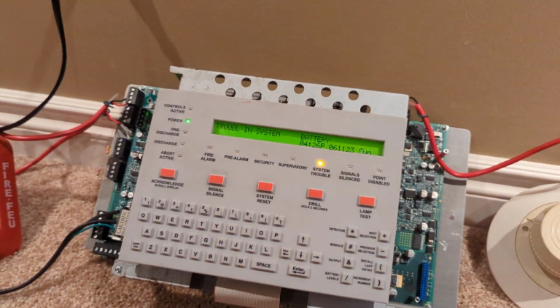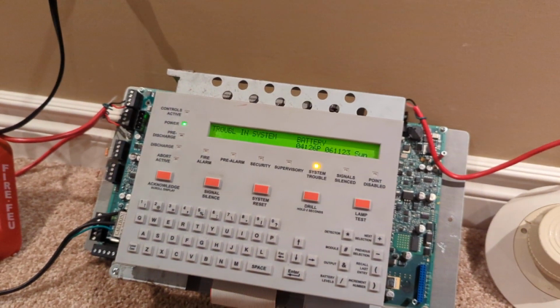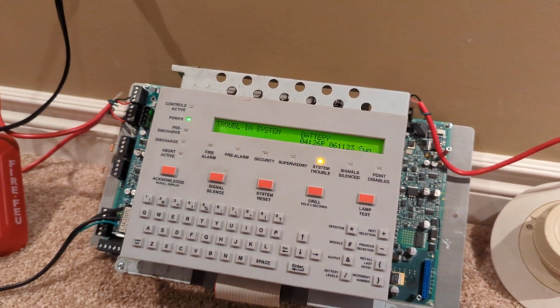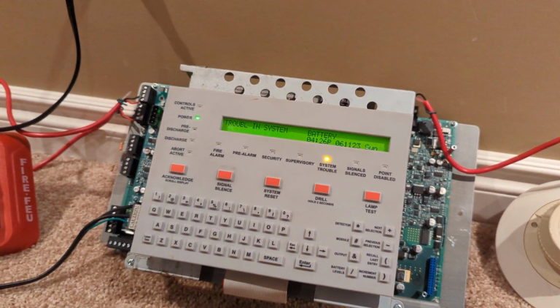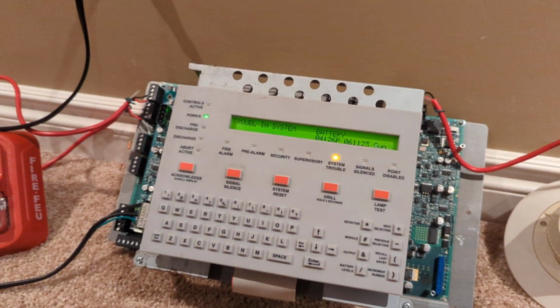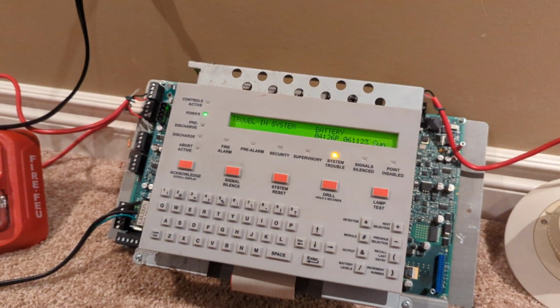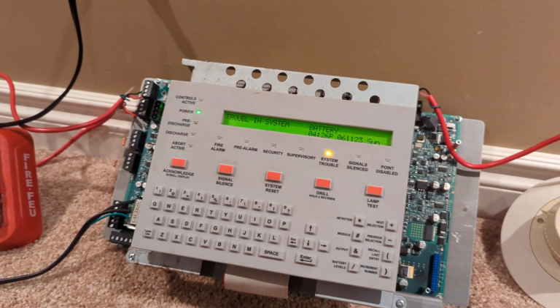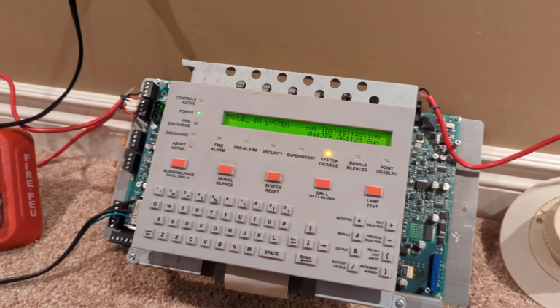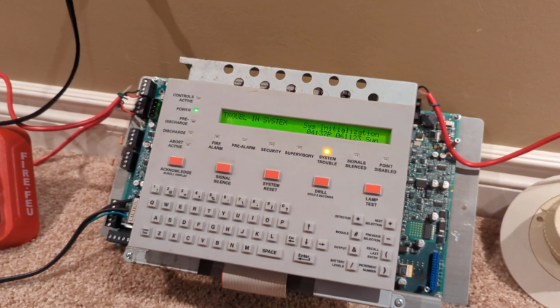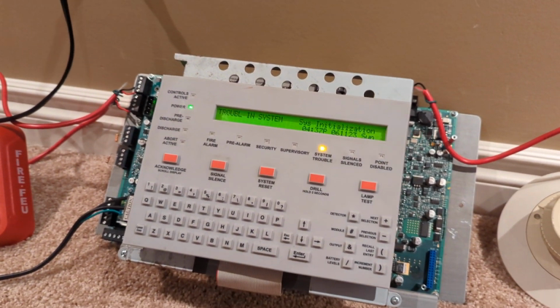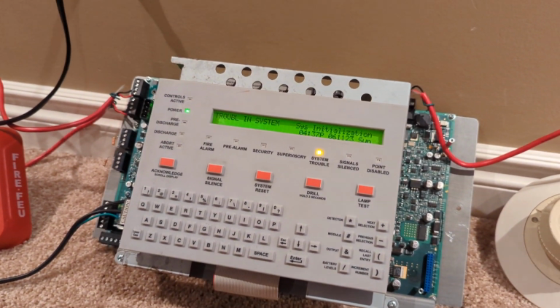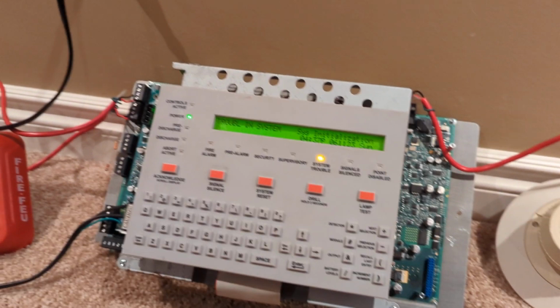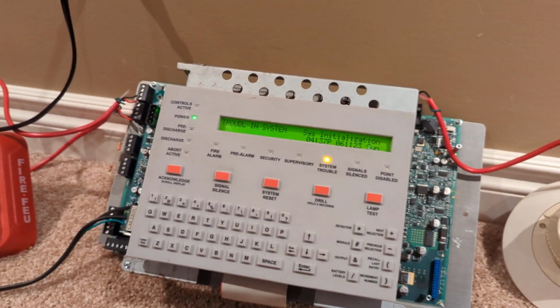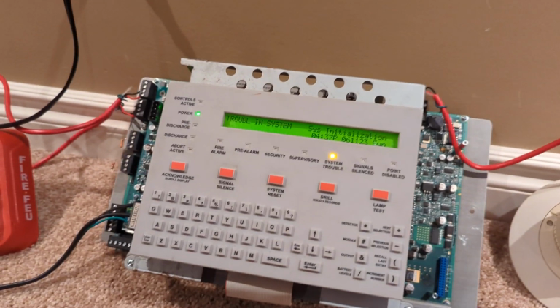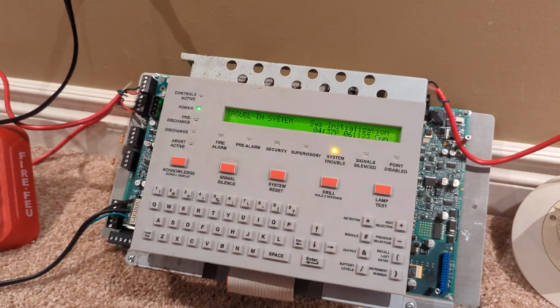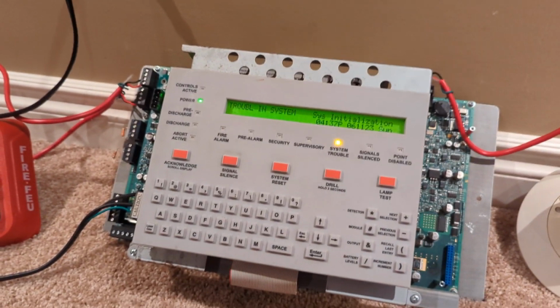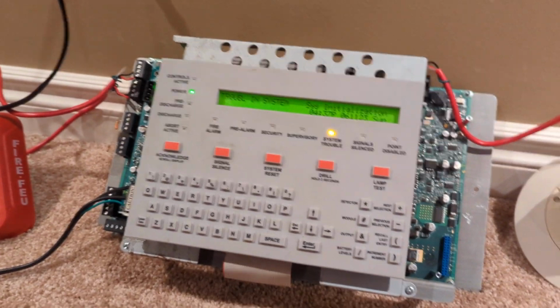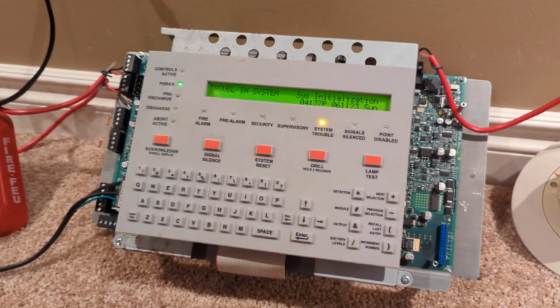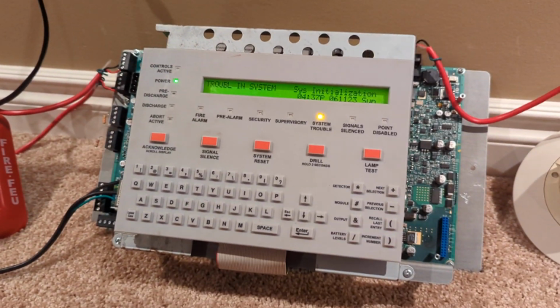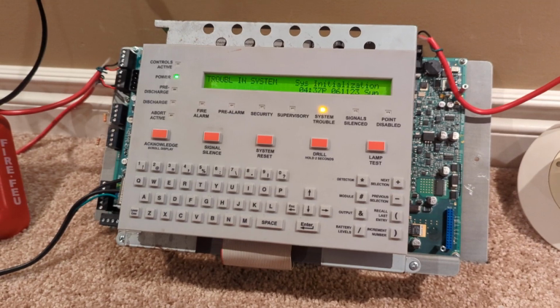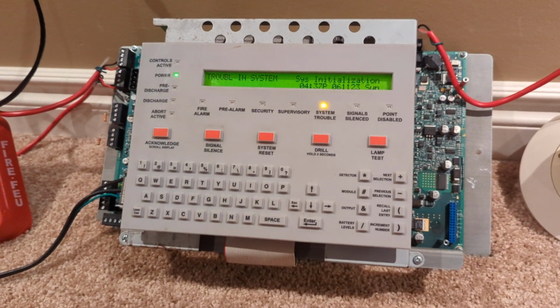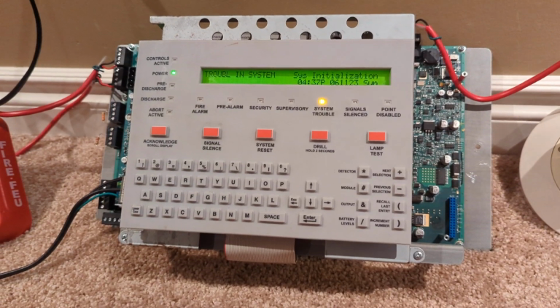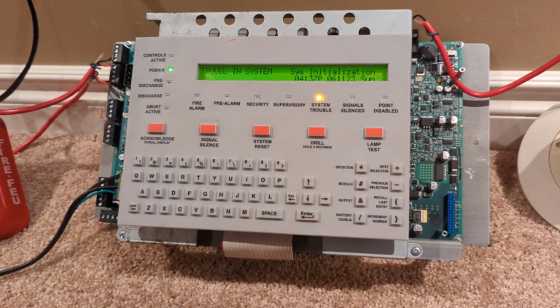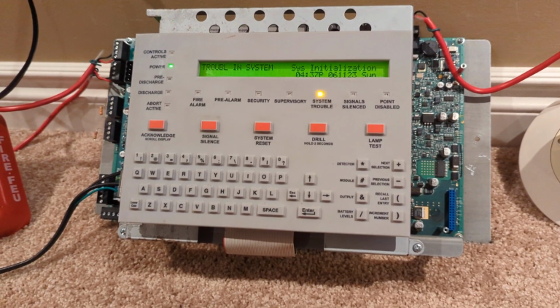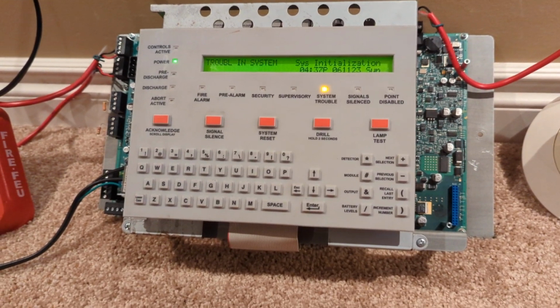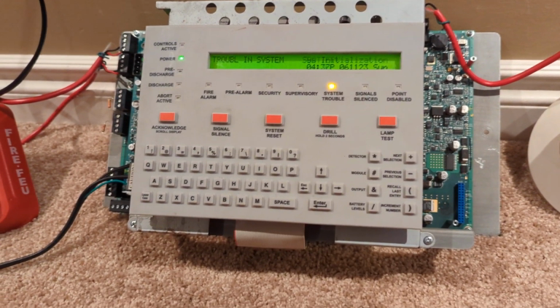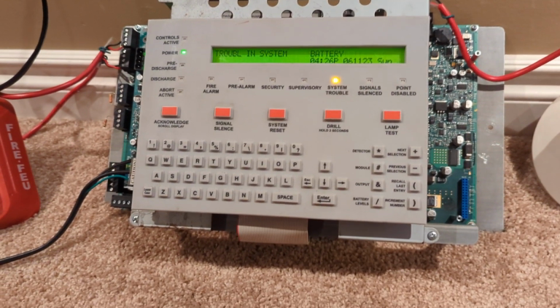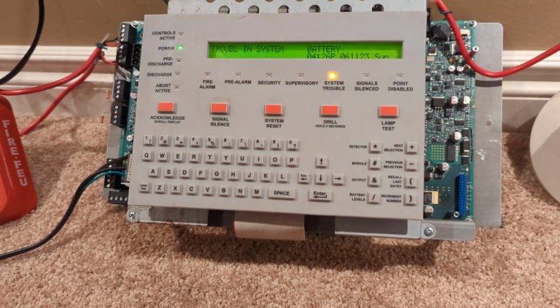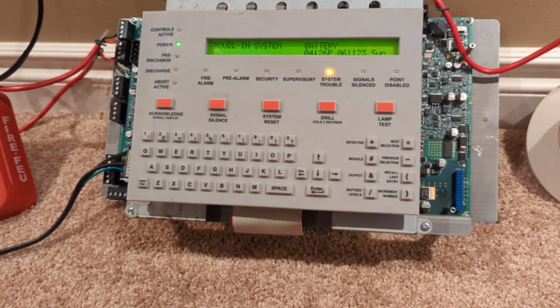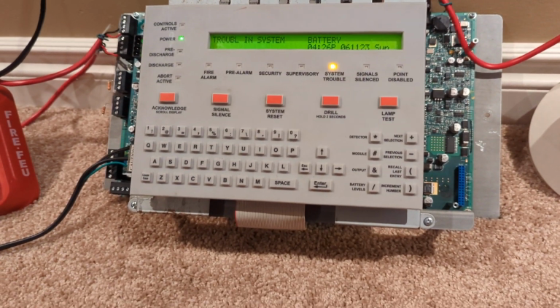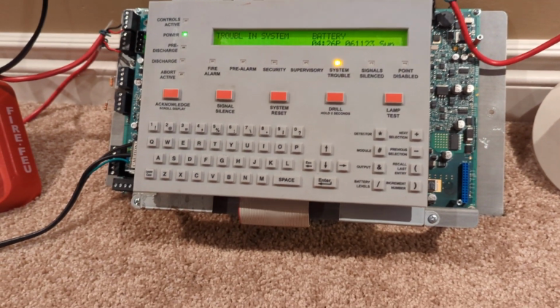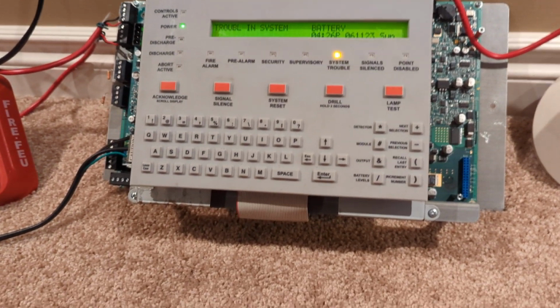I don't have any 18 amp hour batteries, and anything smaller than that can damage the 320.